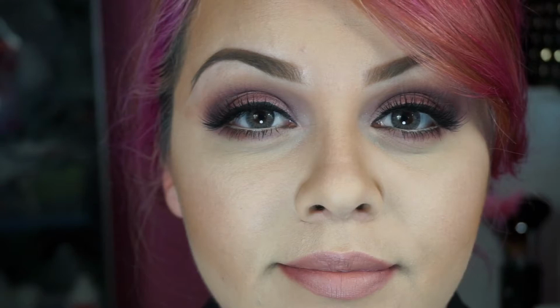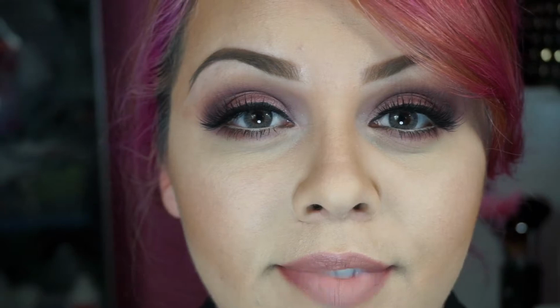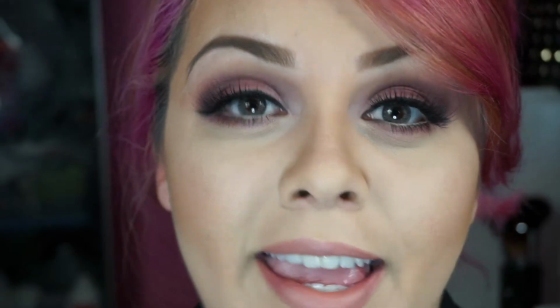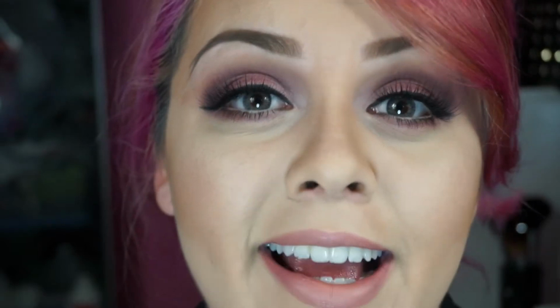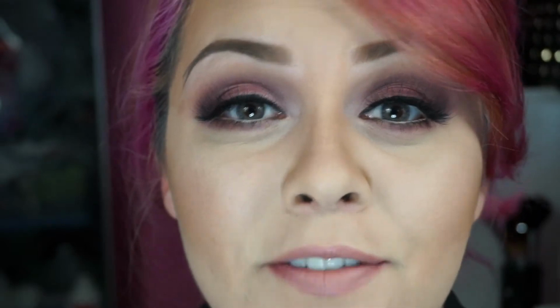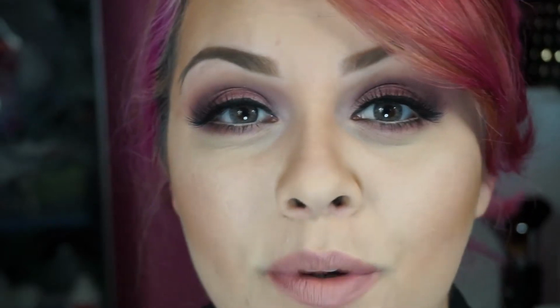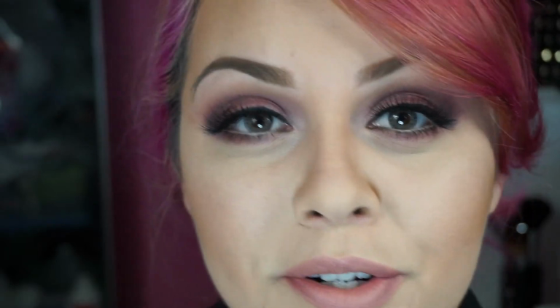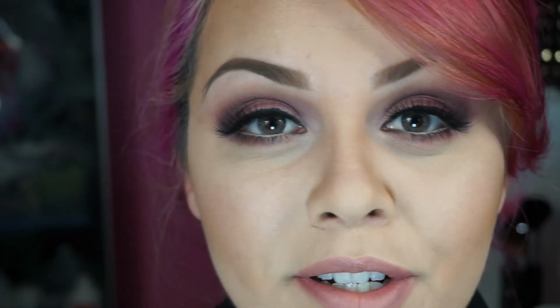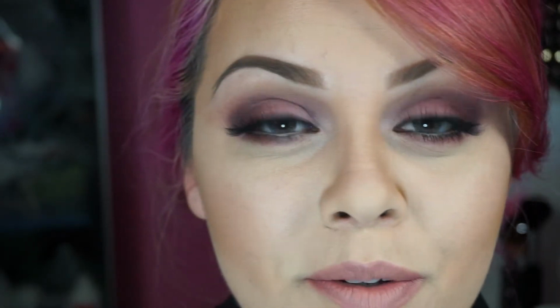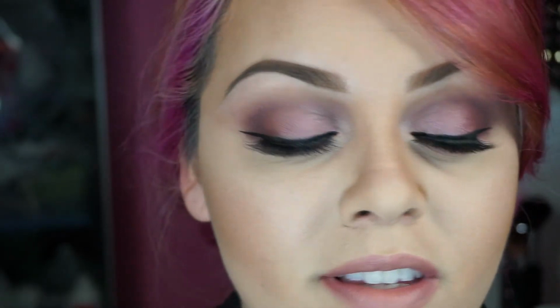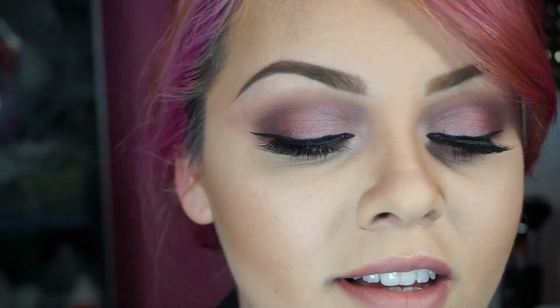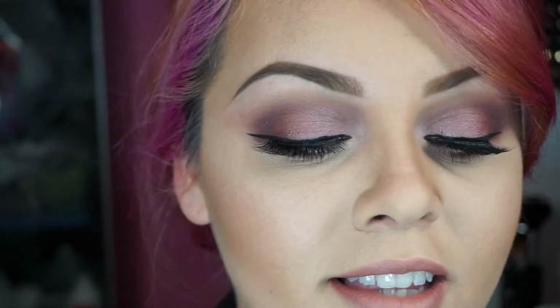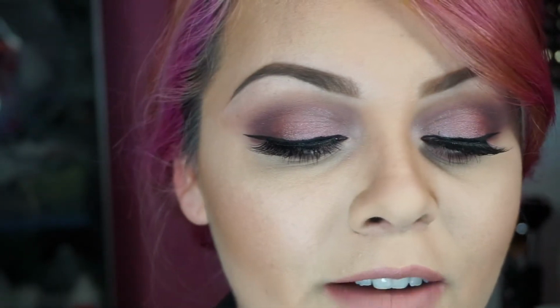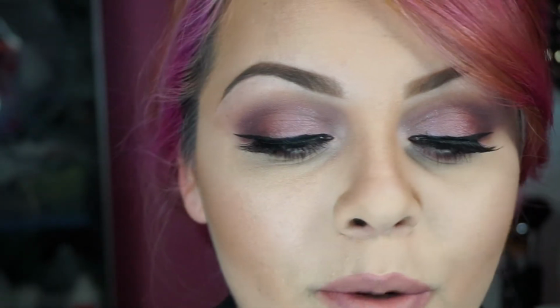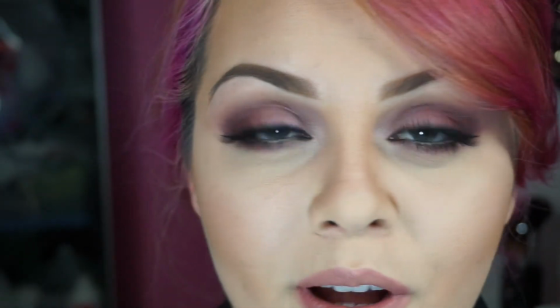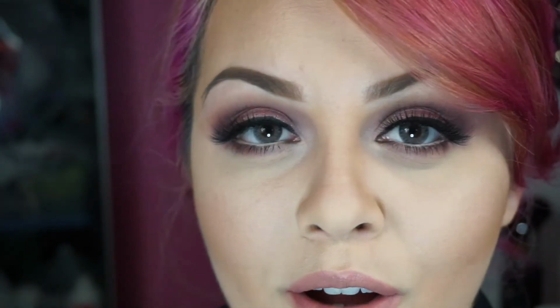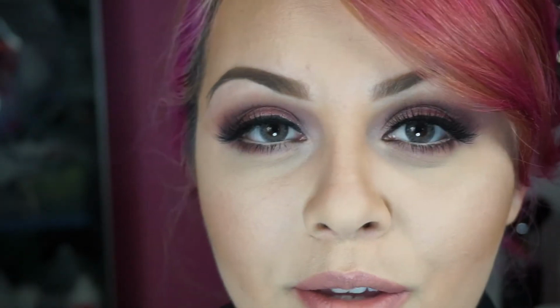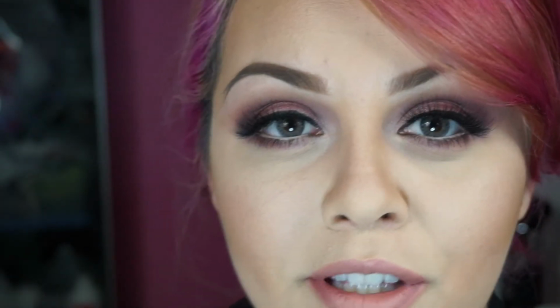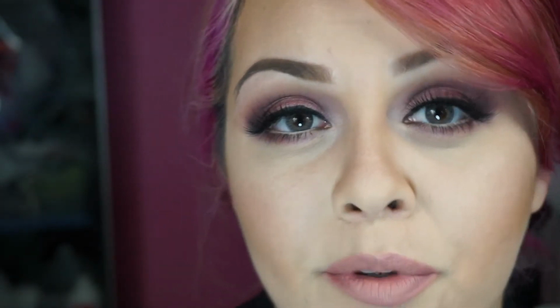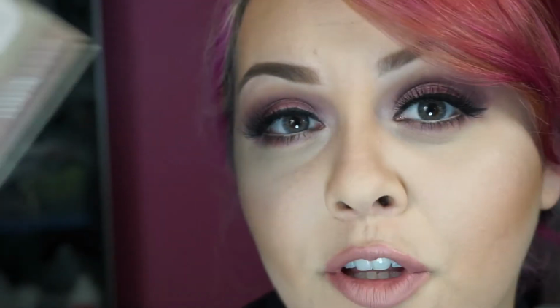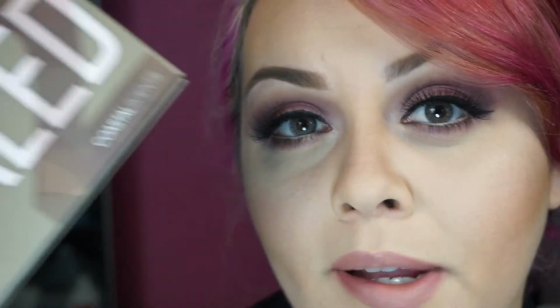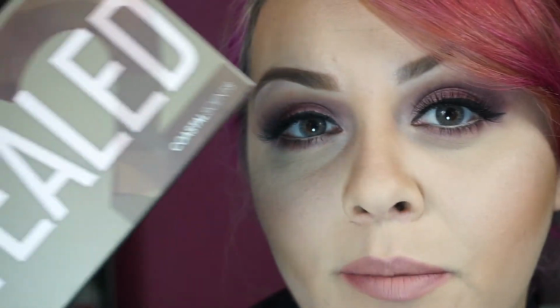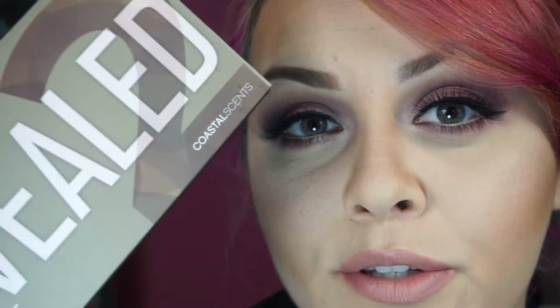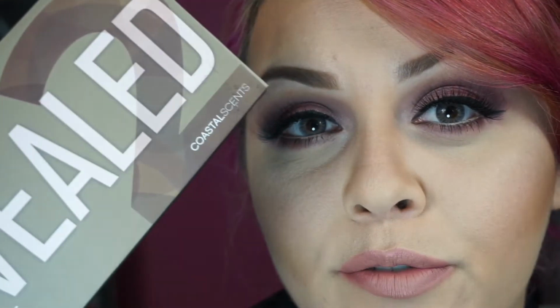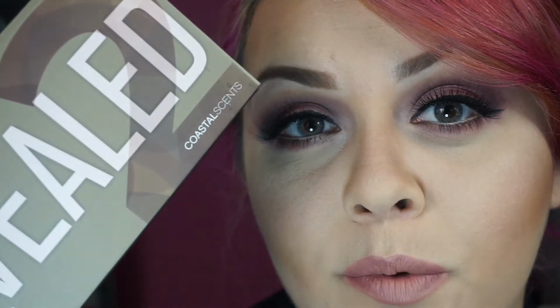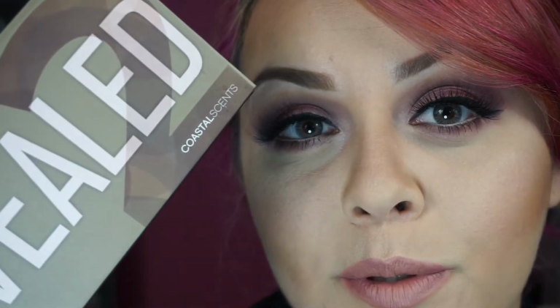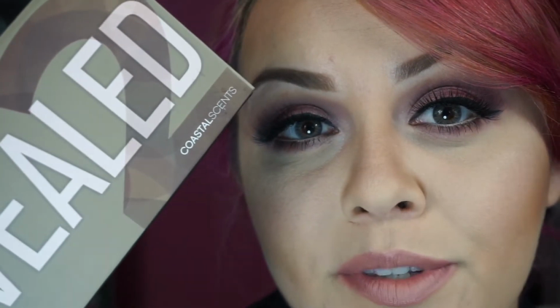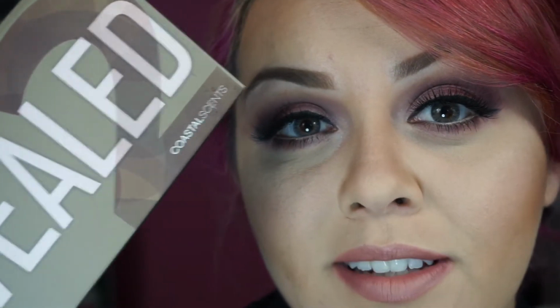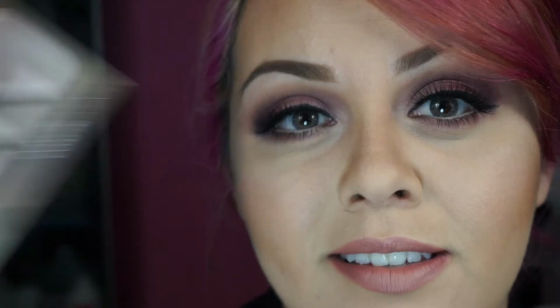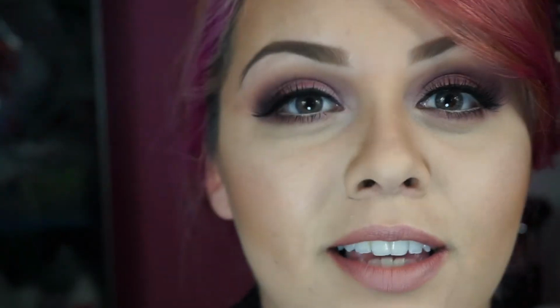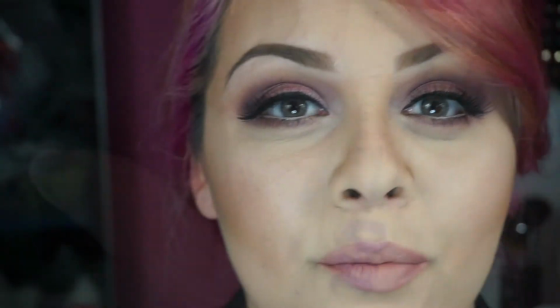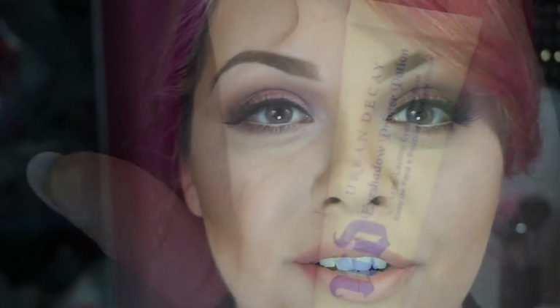Hey guys, if you want to know how to do this look I have going on using the Revealed palette number 2 from Coastal Scents, then keep watching.